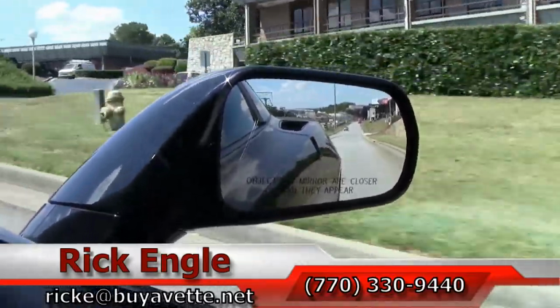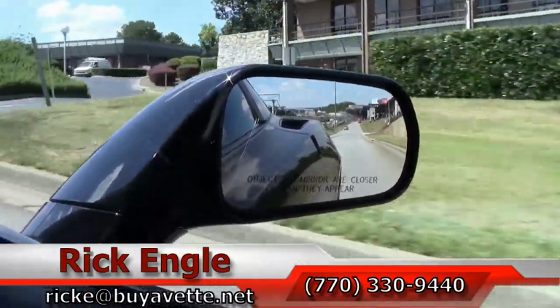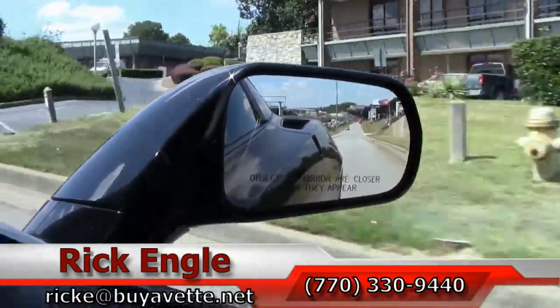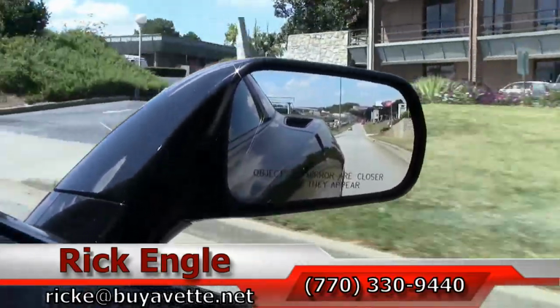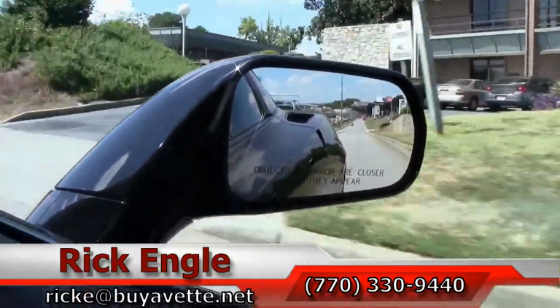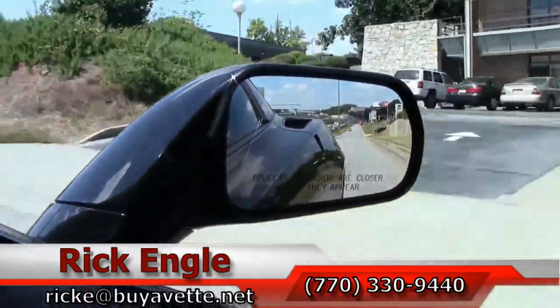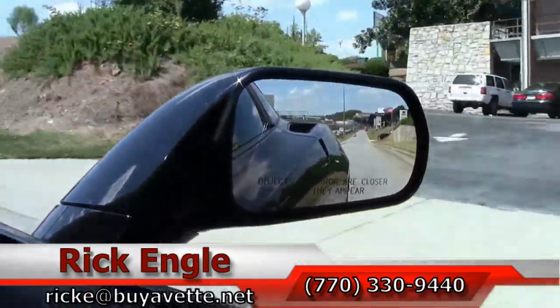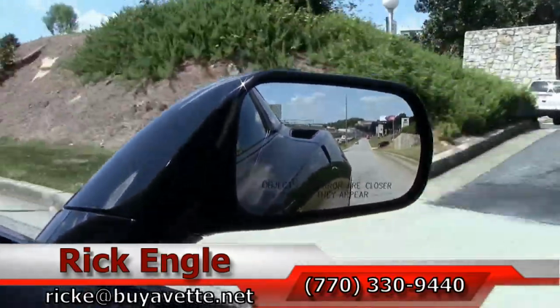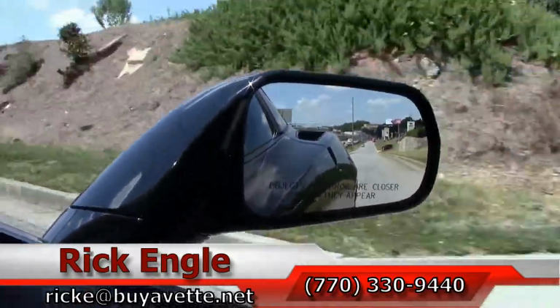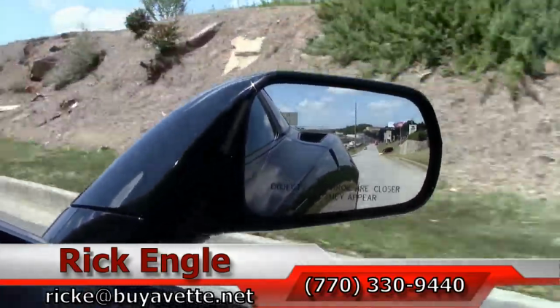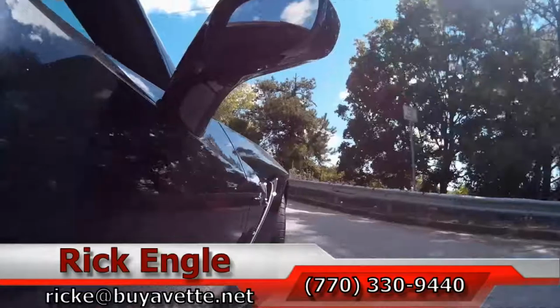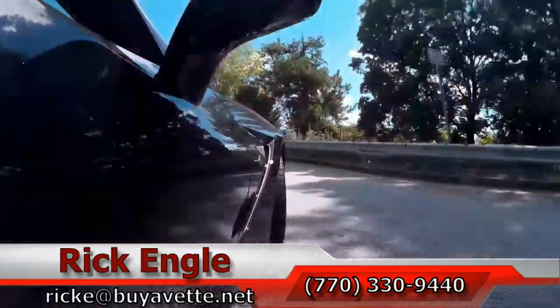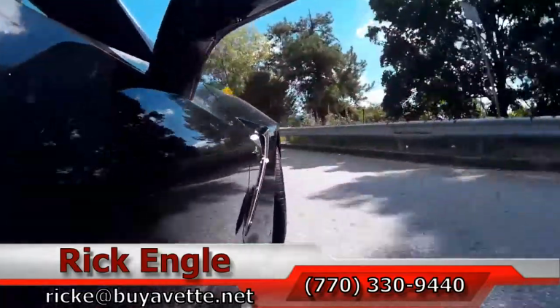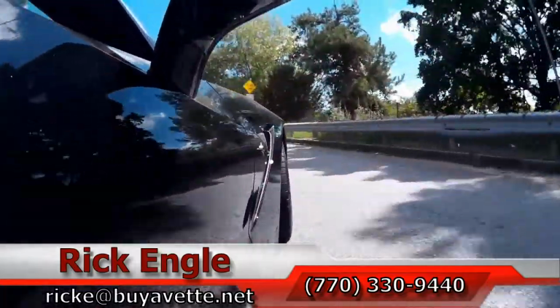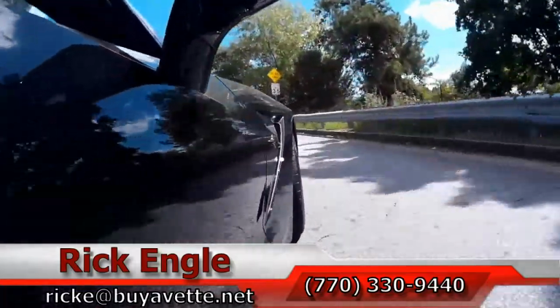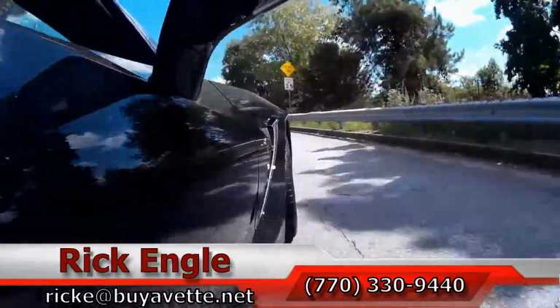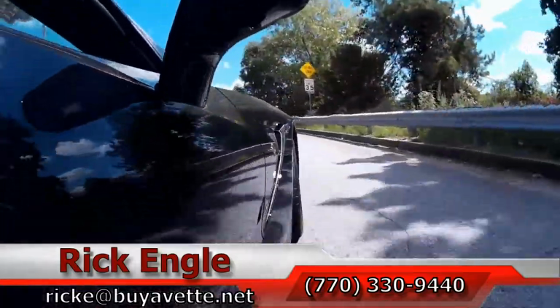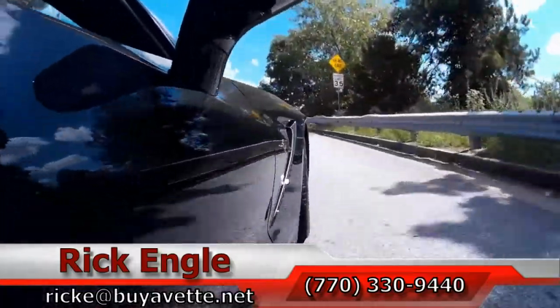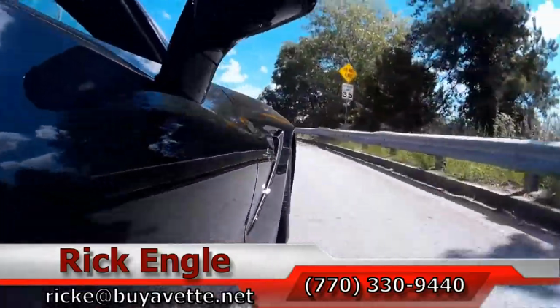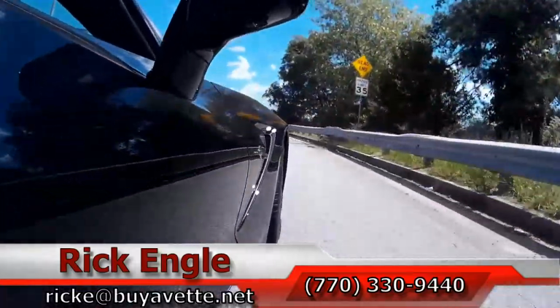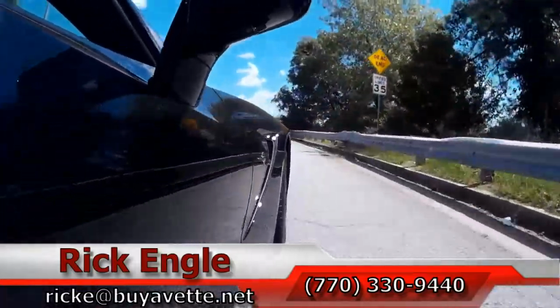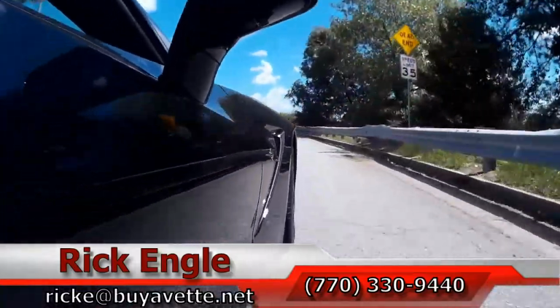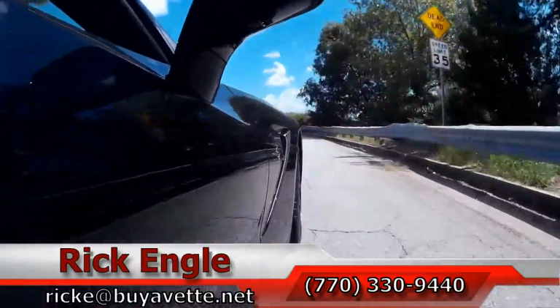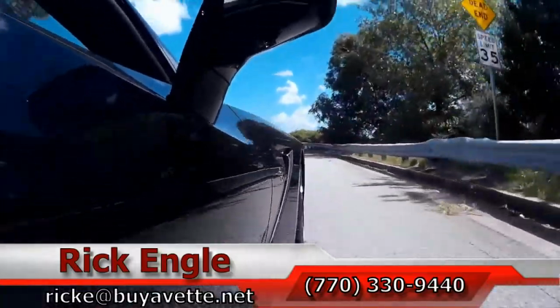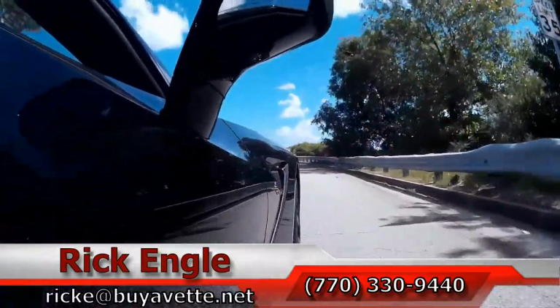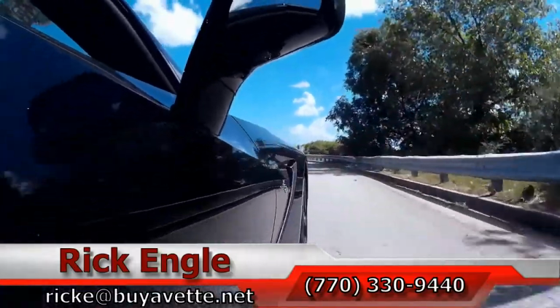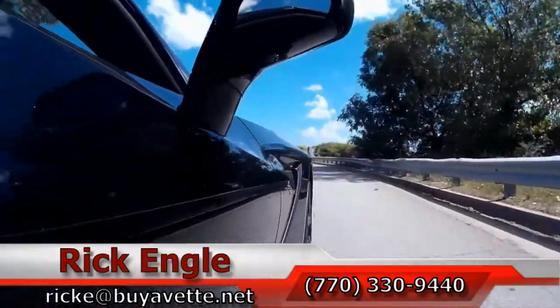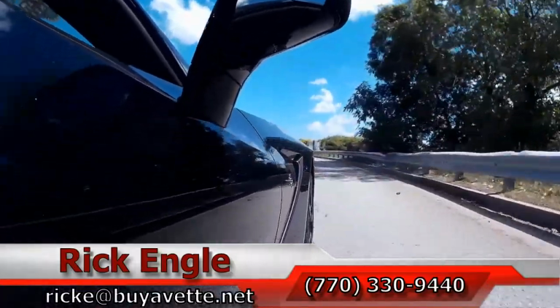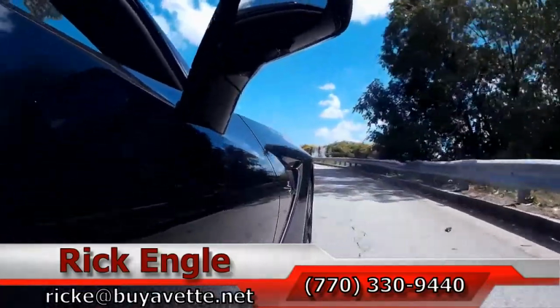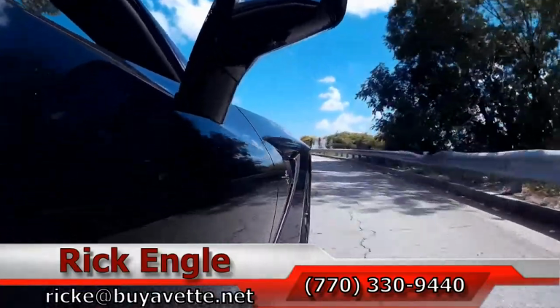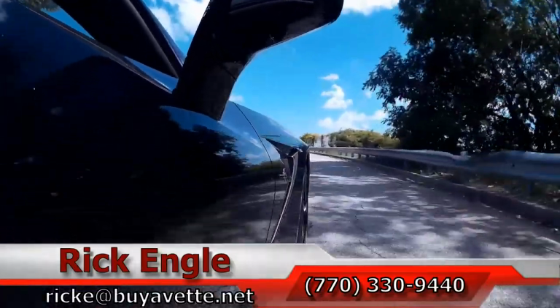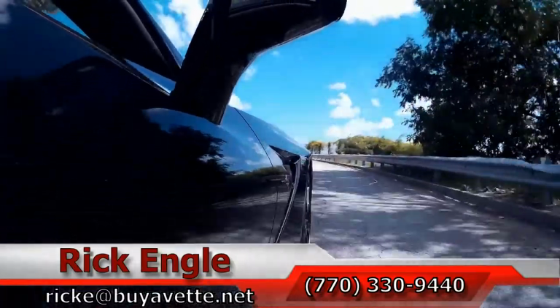Thank you for letting me take you on this test drive. I hope you've enjoyed it as much as we have. Thank you.